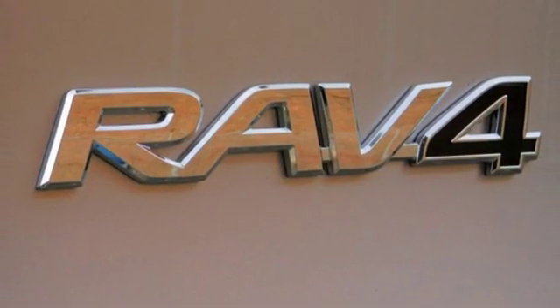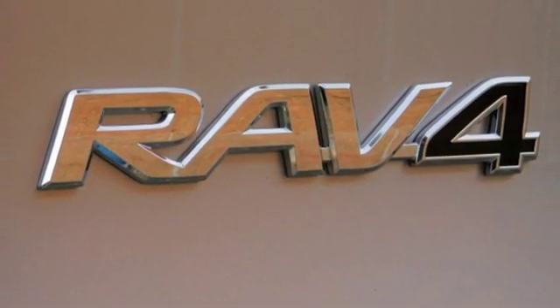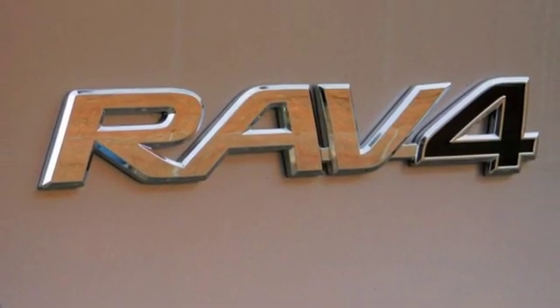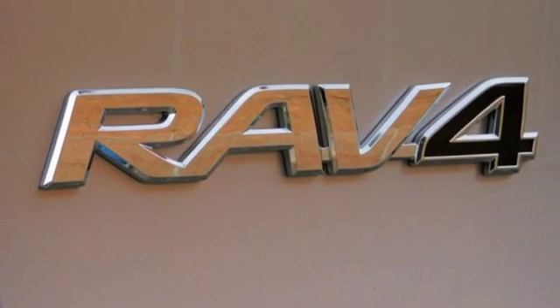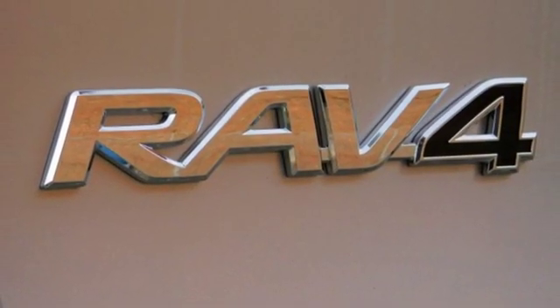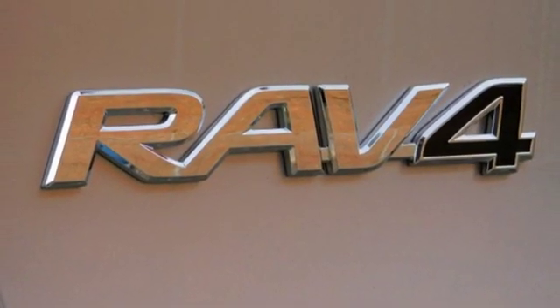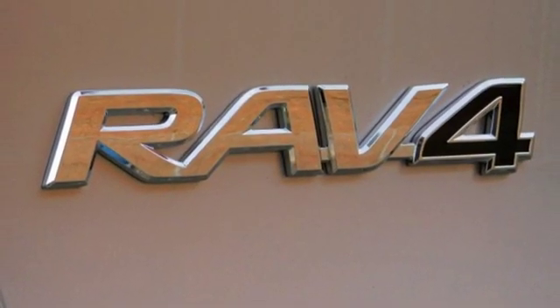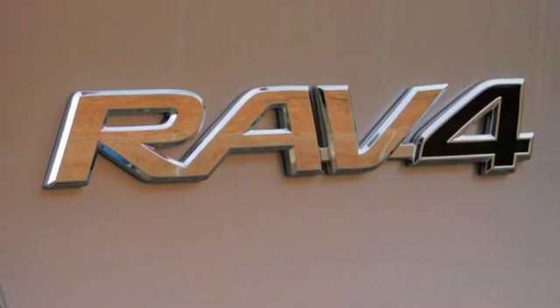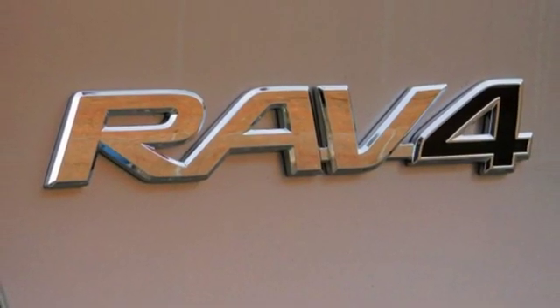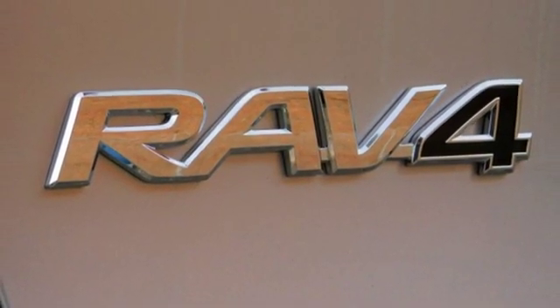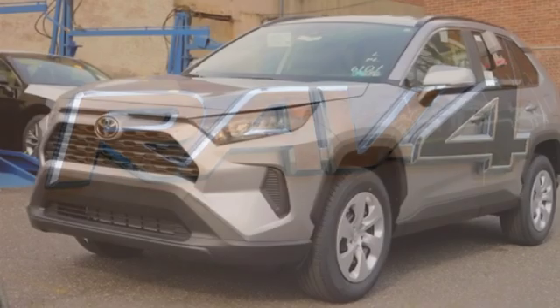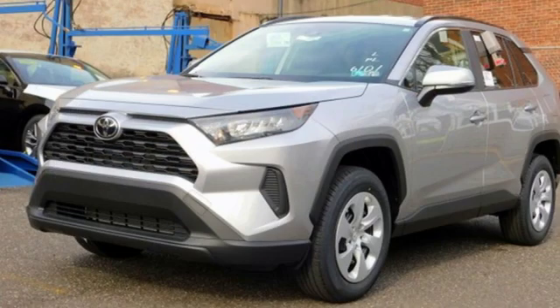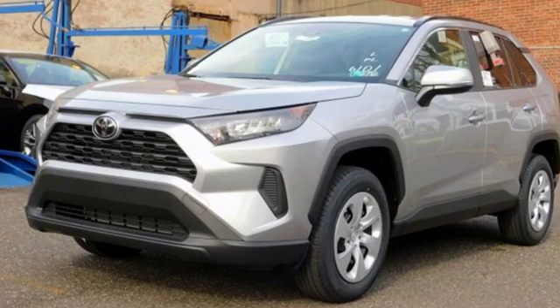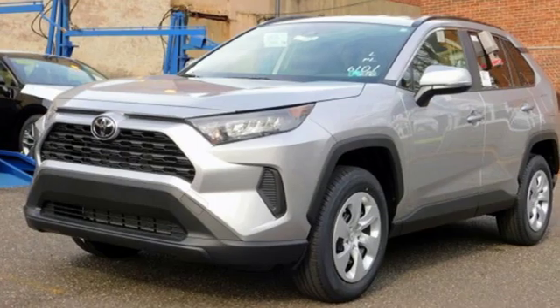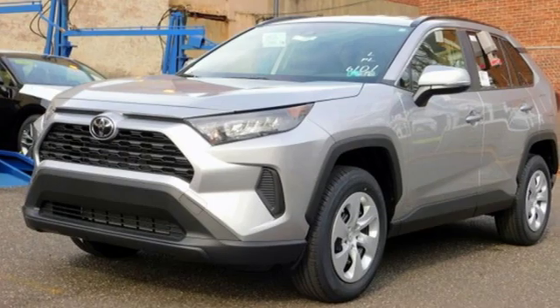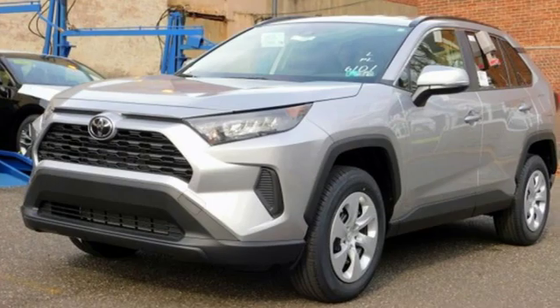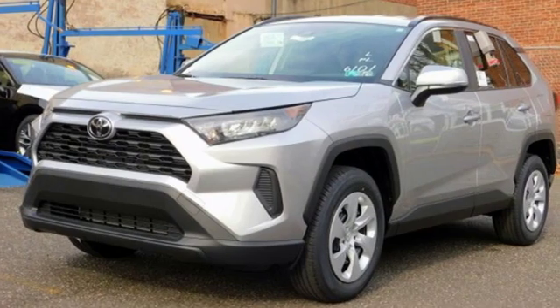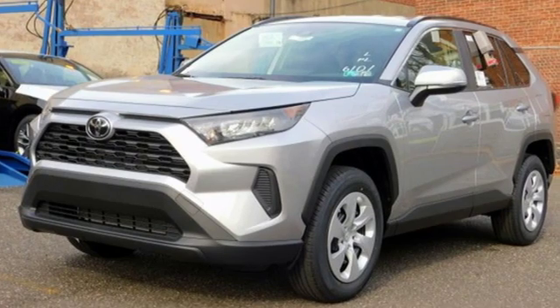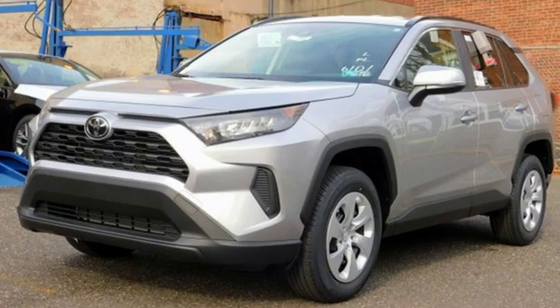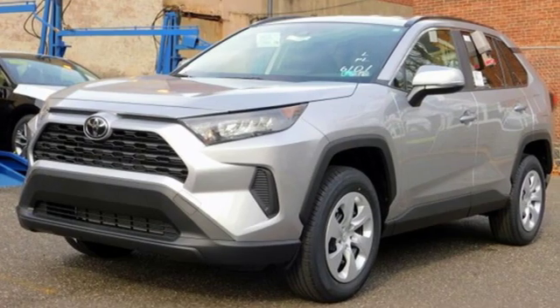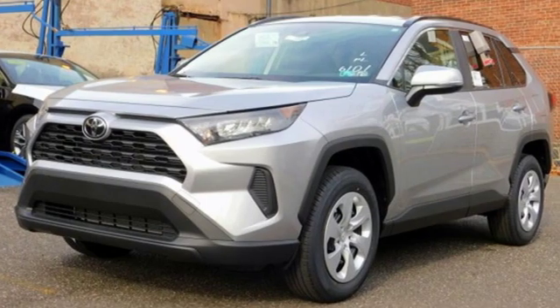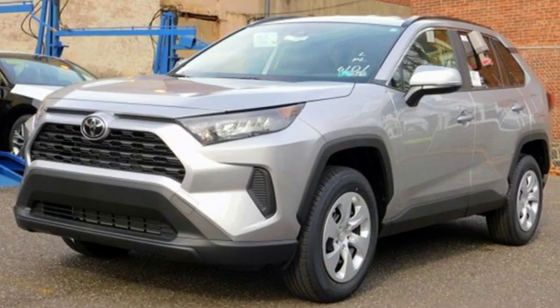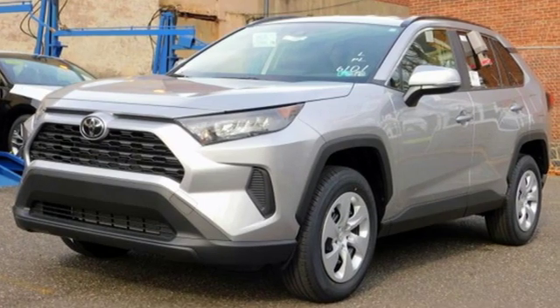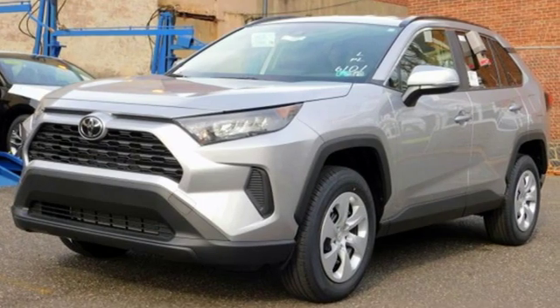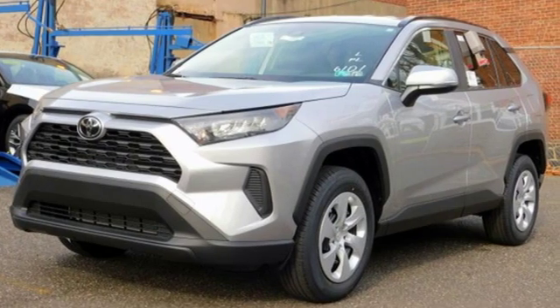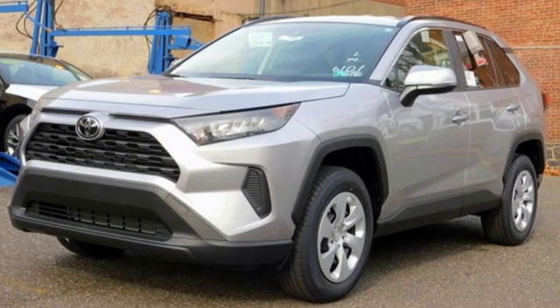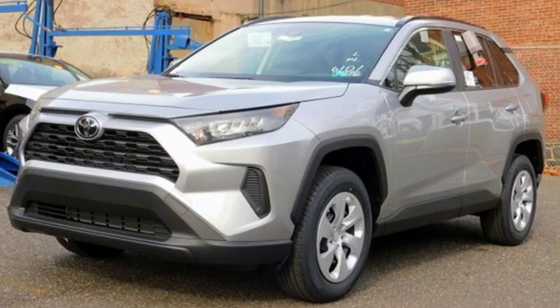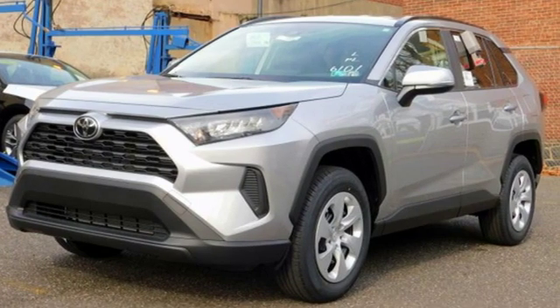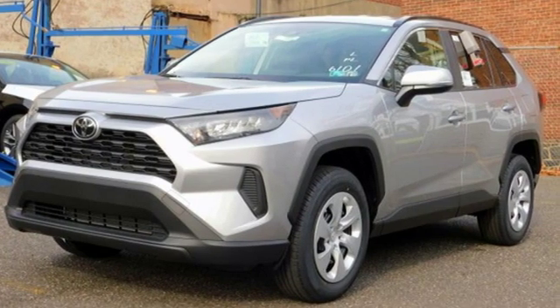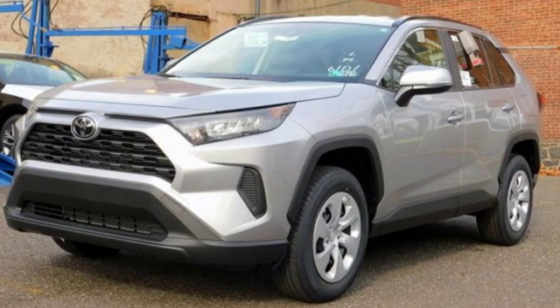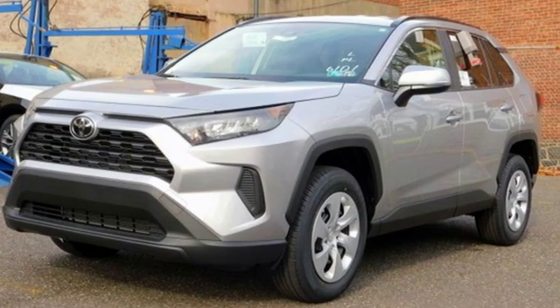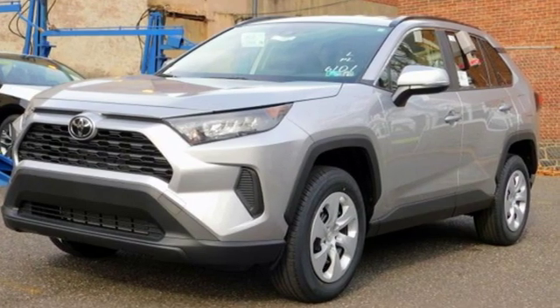Toyota — steered by ingenuity, driven by passion. Take it for a test drive today.